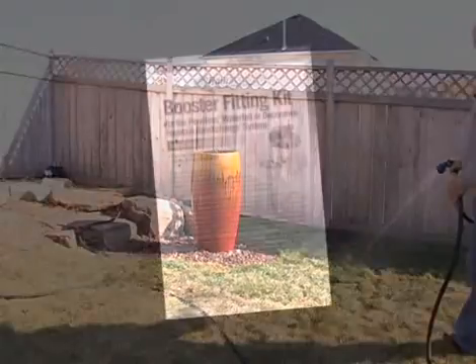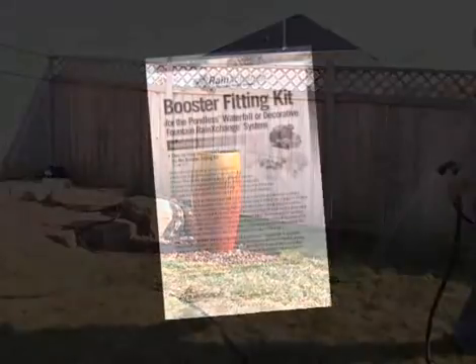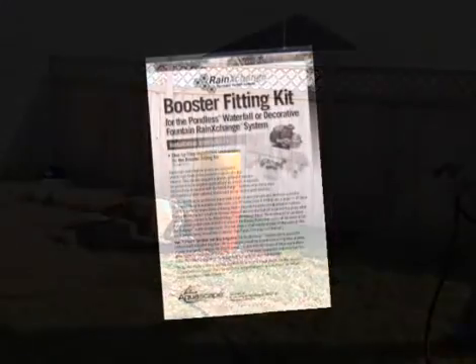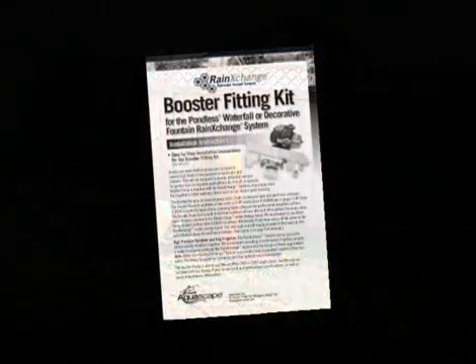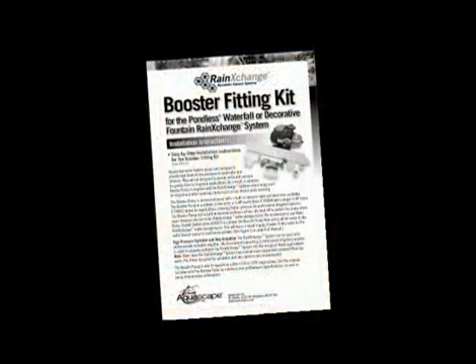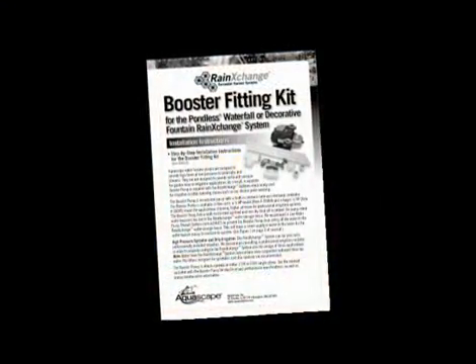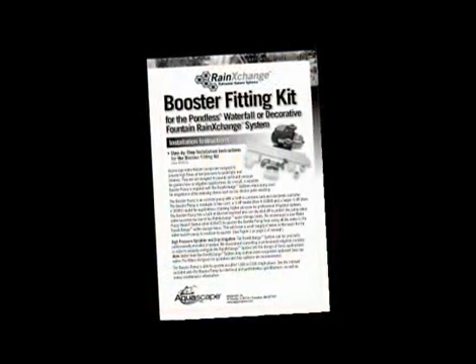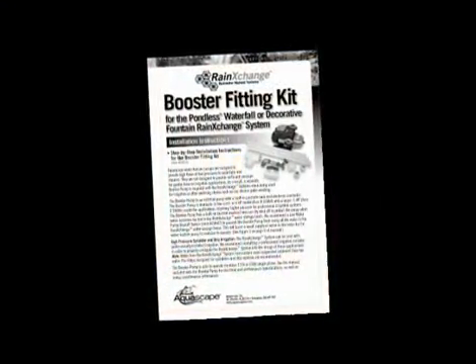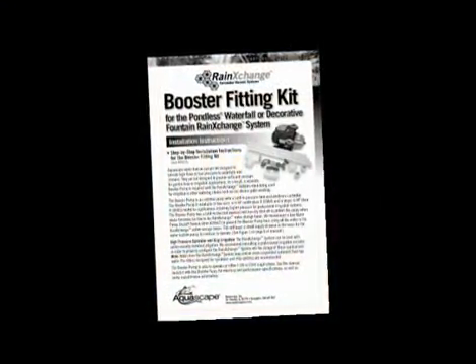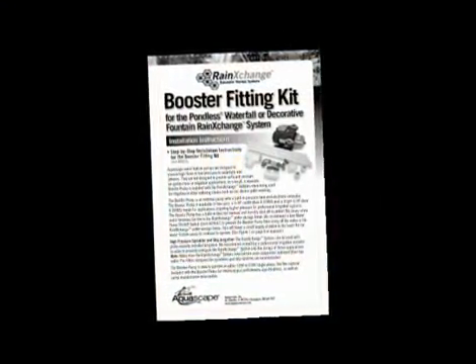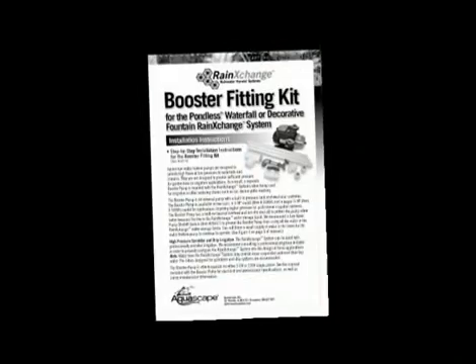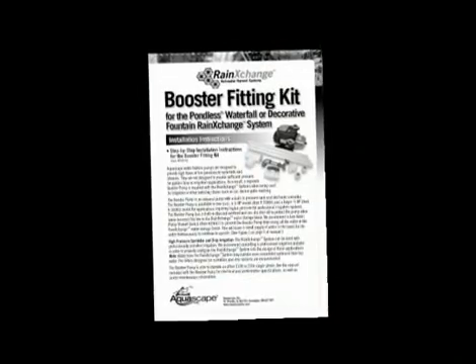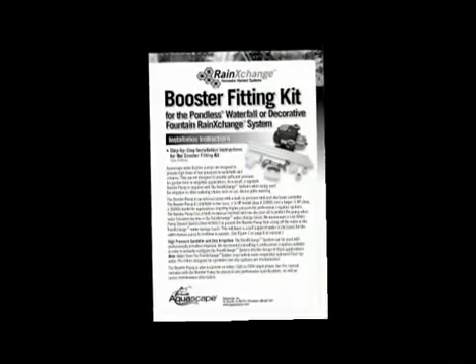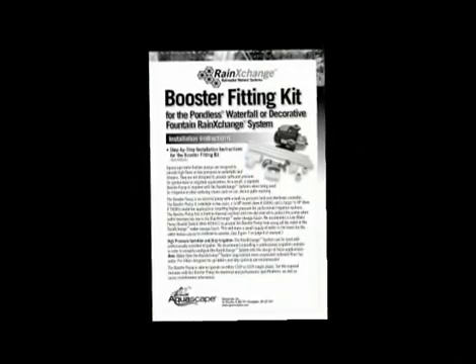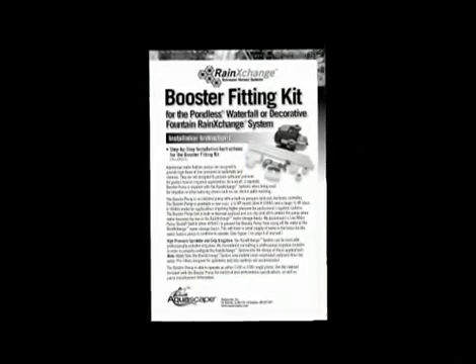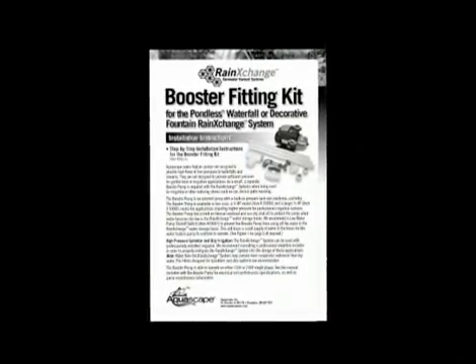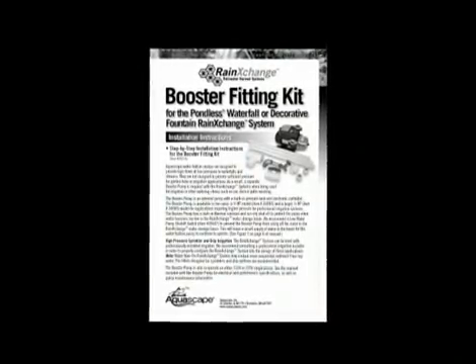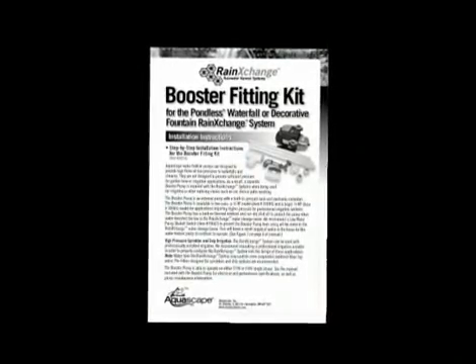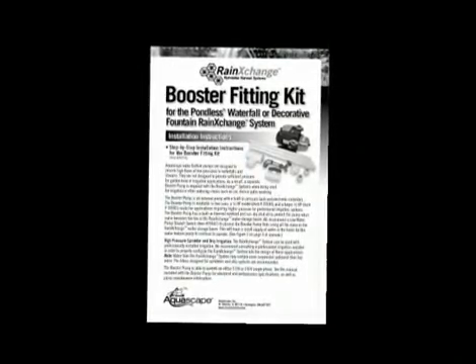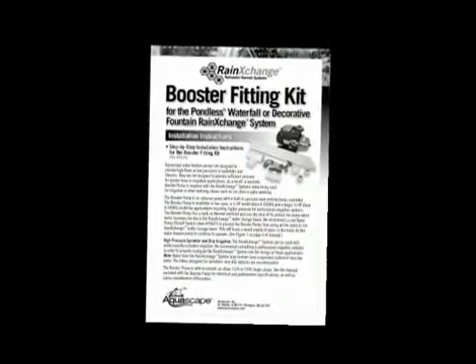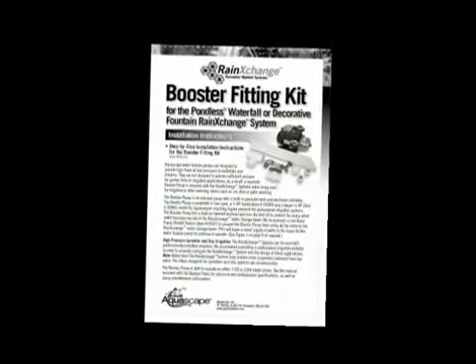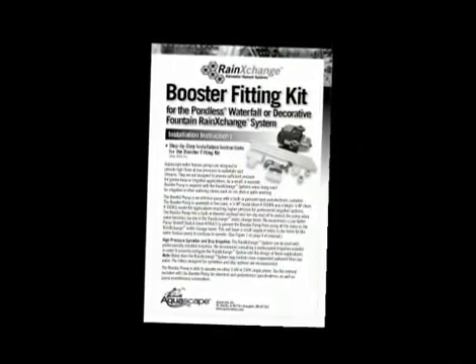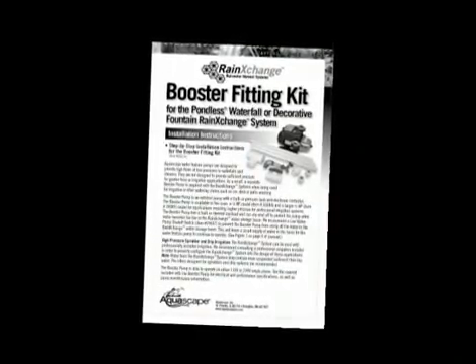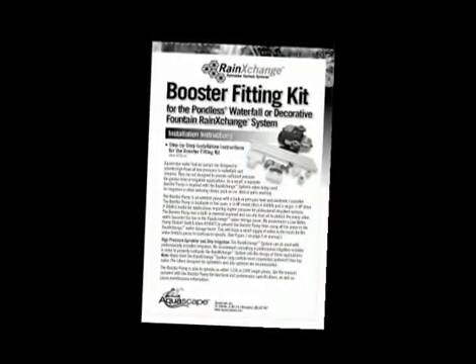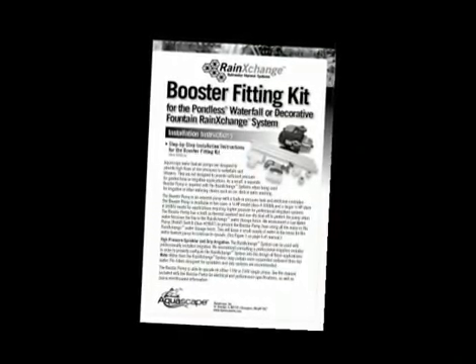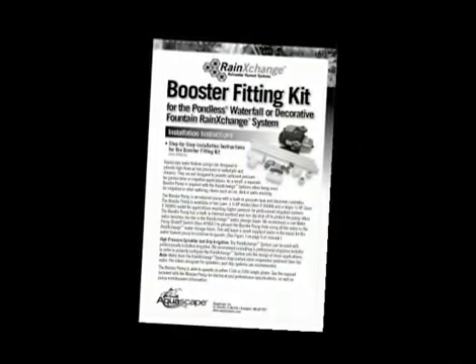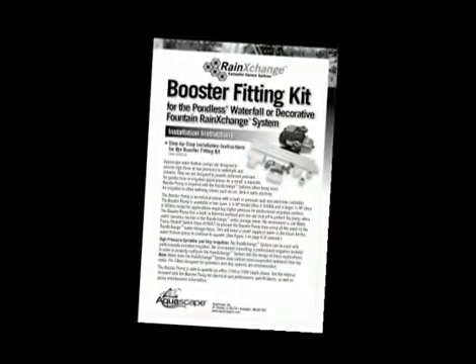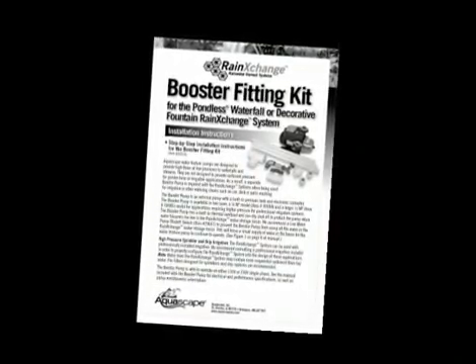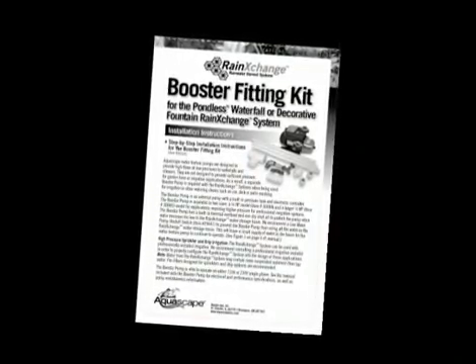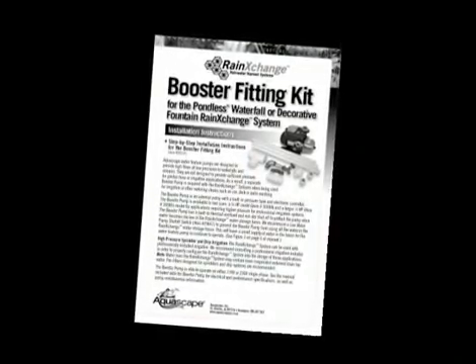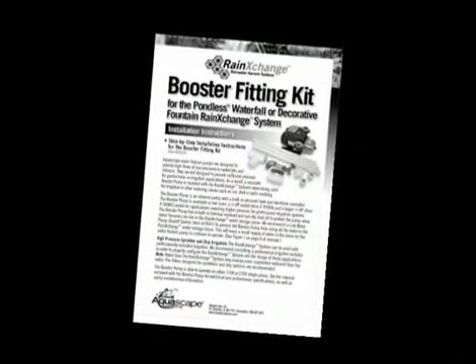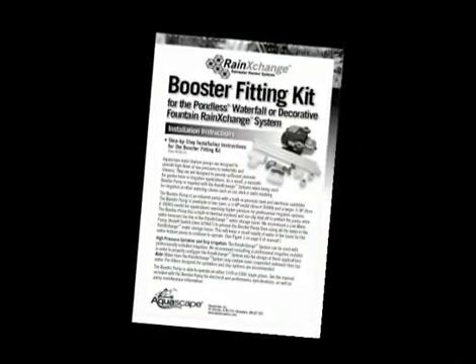Once again, refer back to the written booster pump instructions for proper installation procedures in different applications.